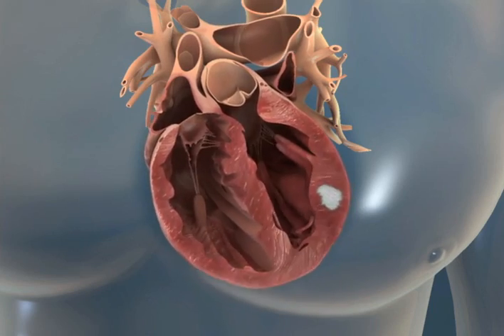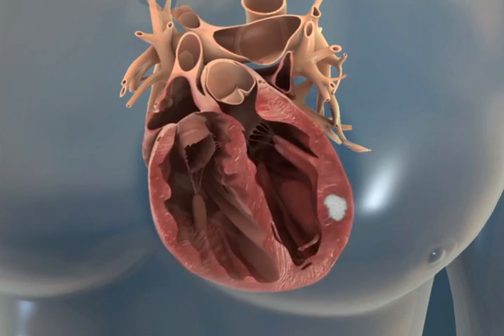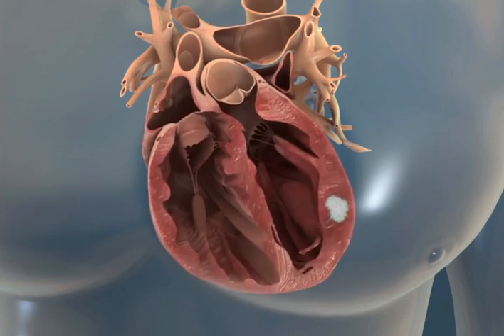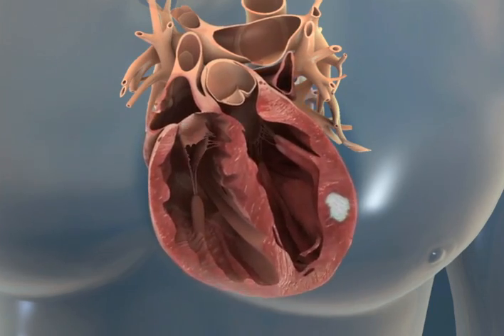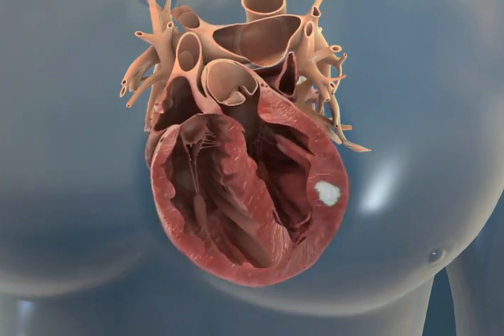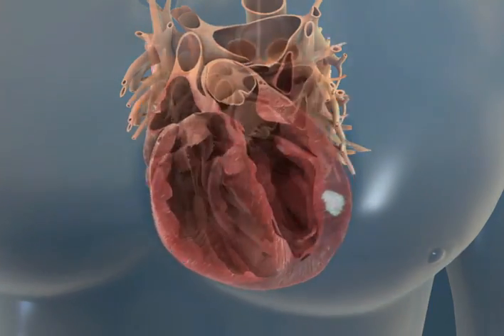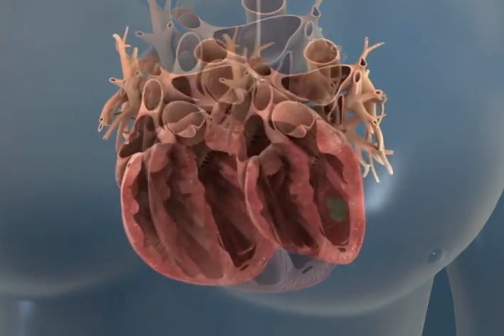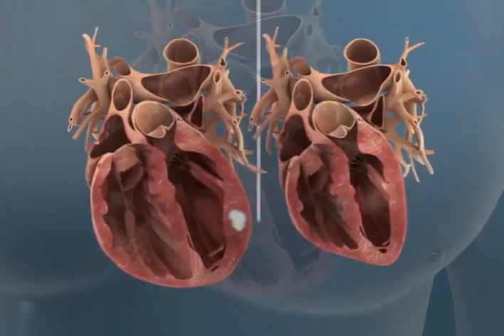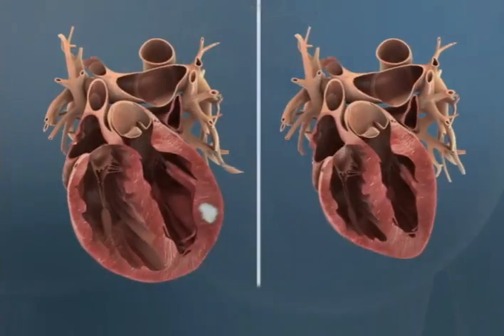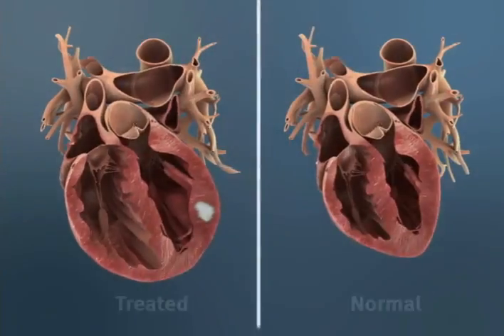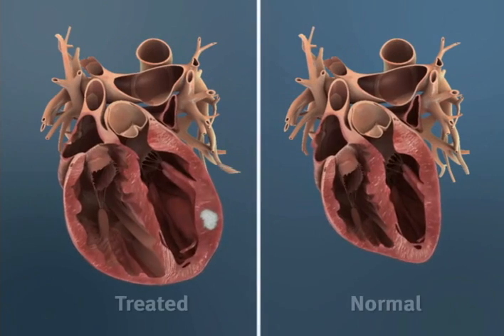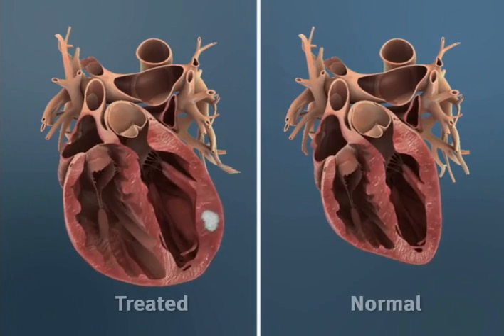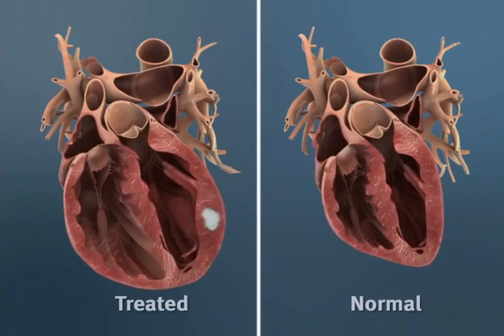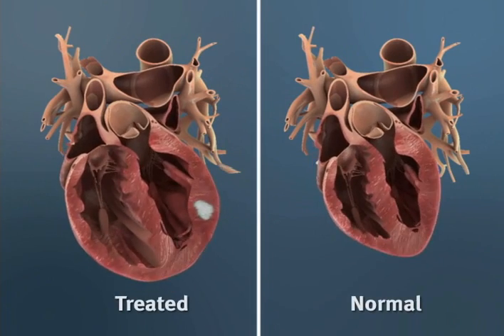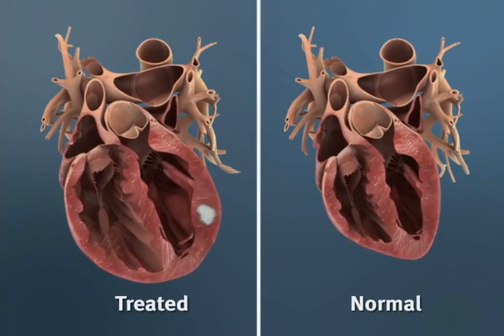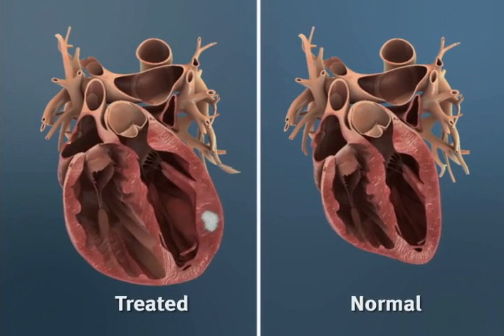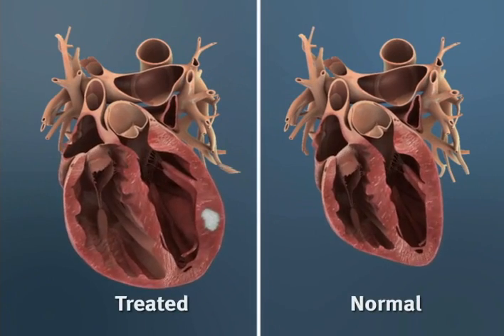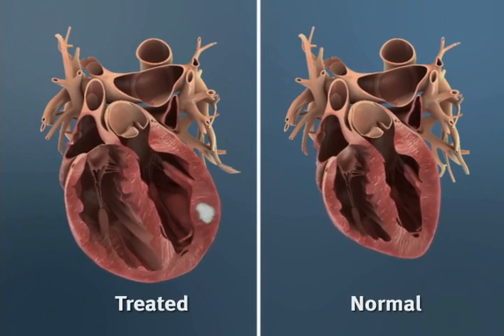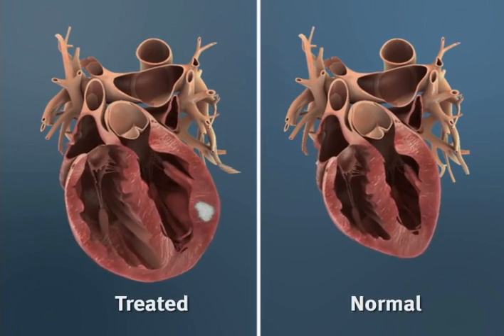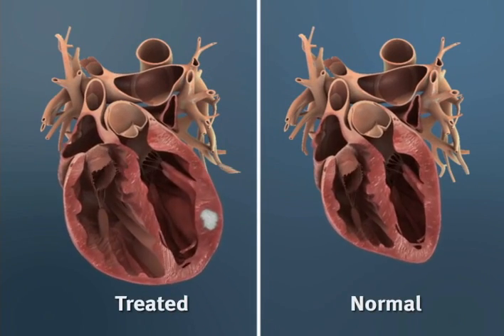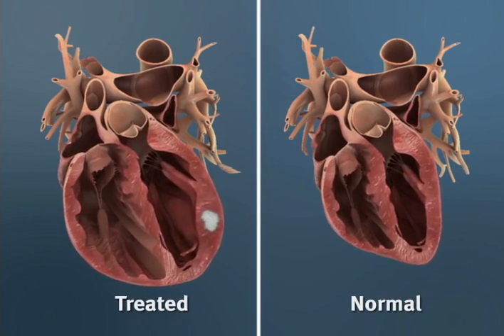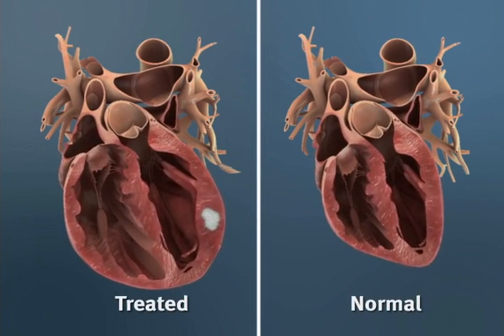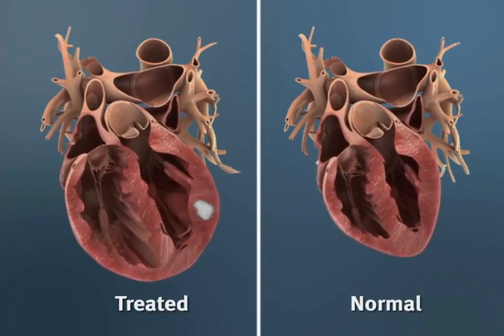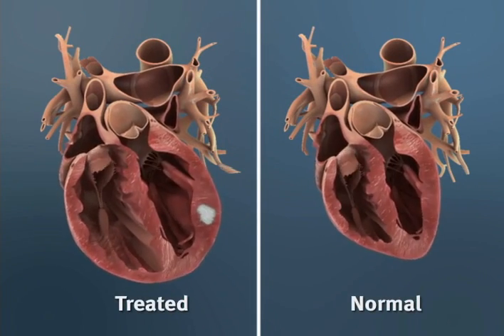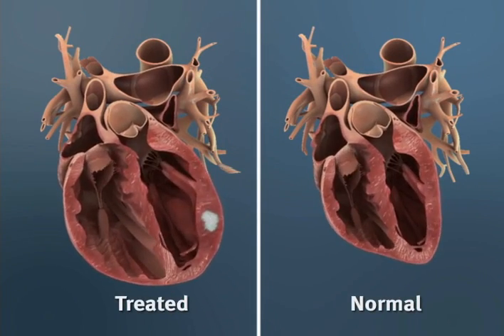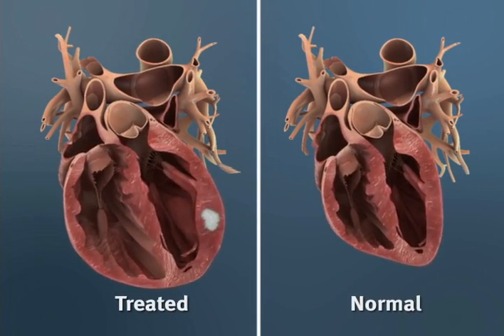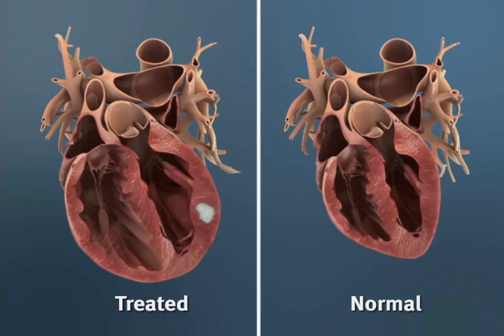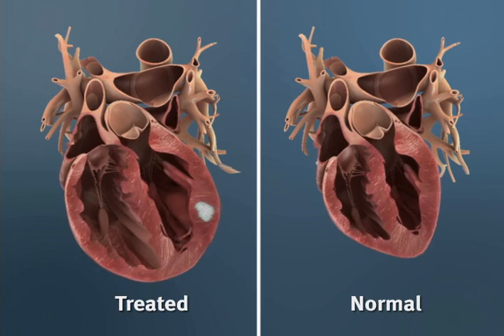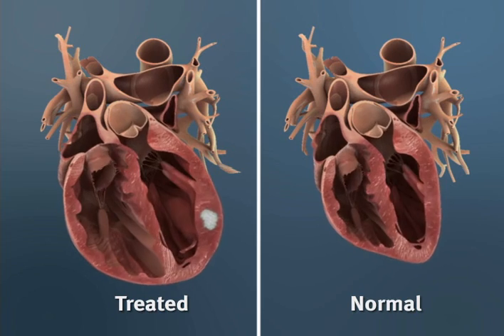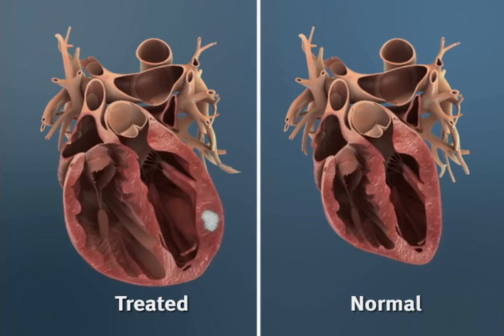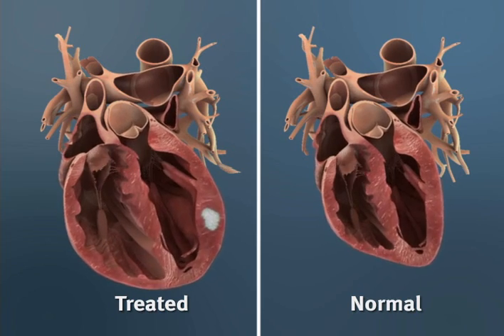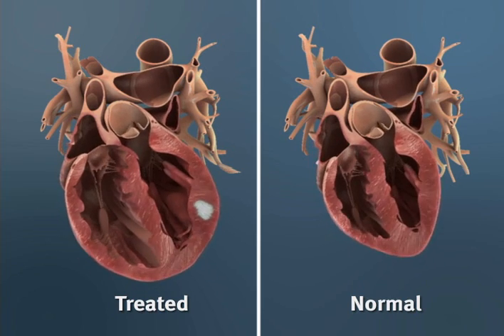As a result, the treated ventricle, shown here next to a normal heart, acquires a more normal shape and thickness.